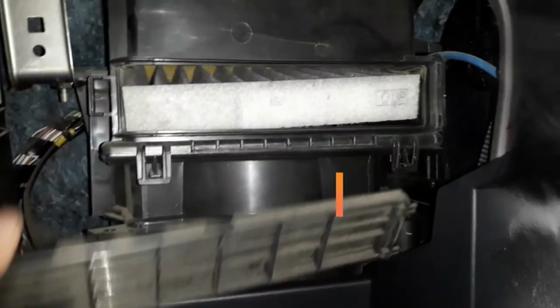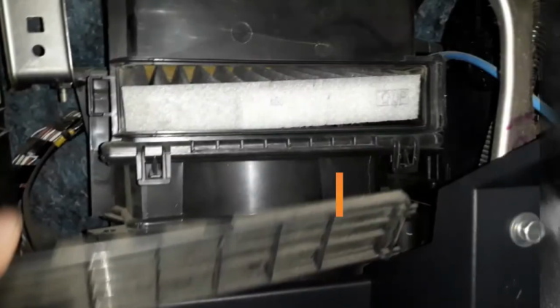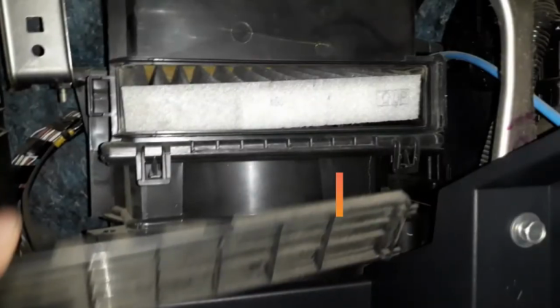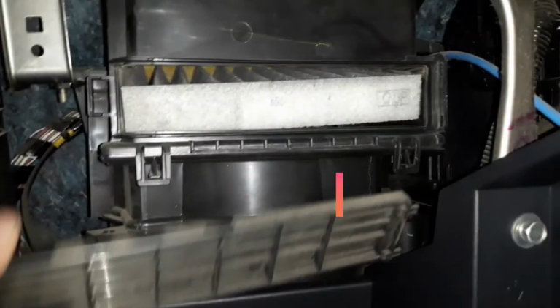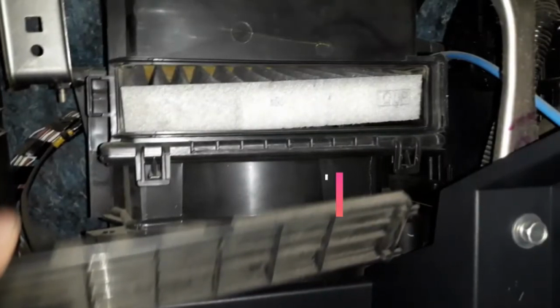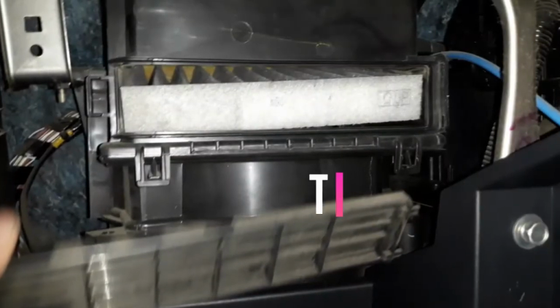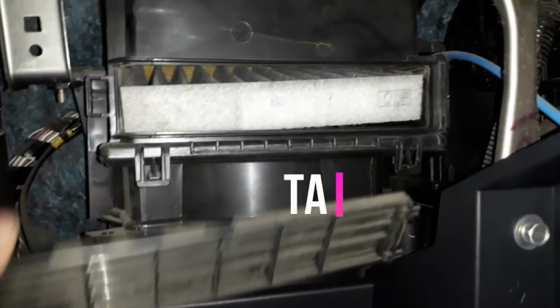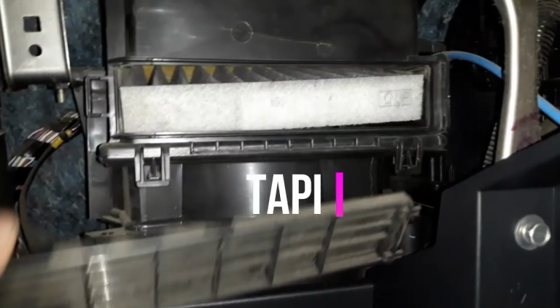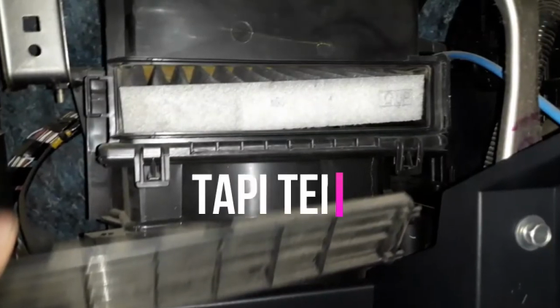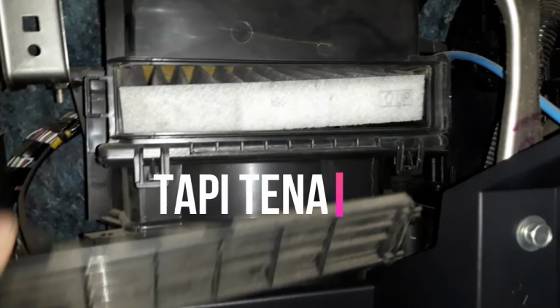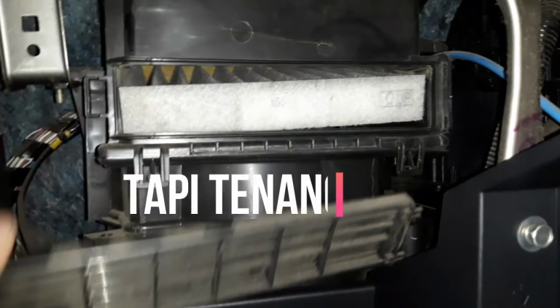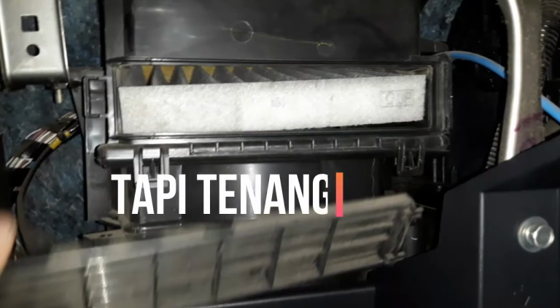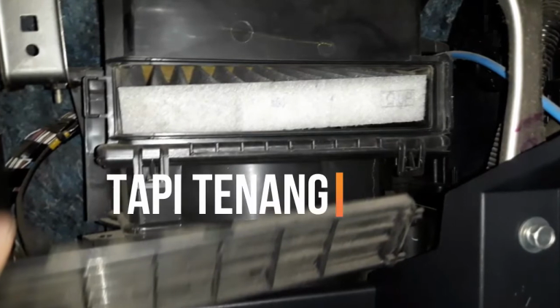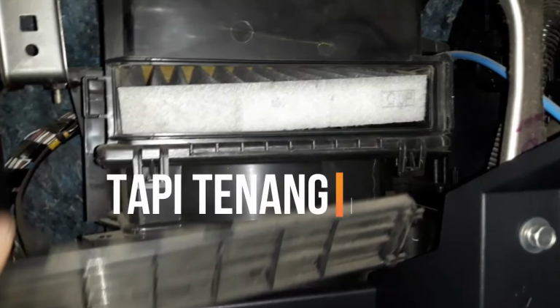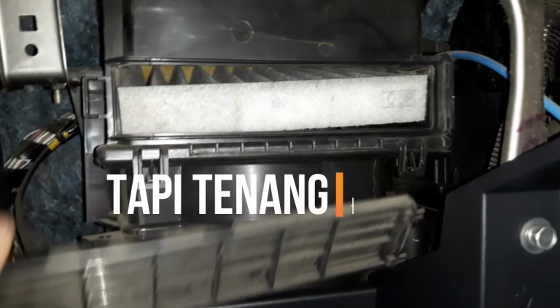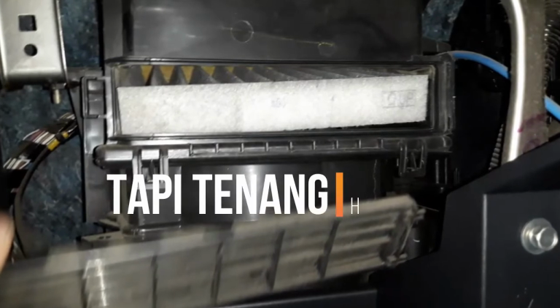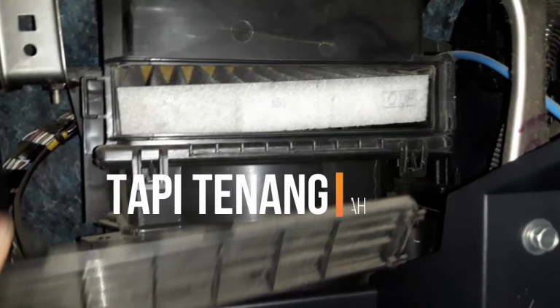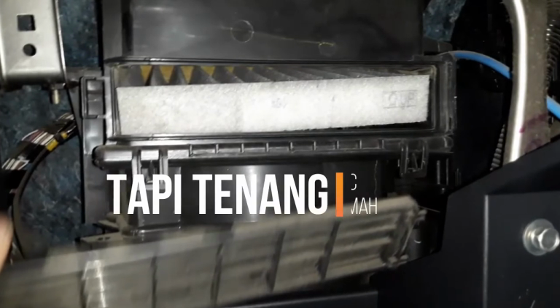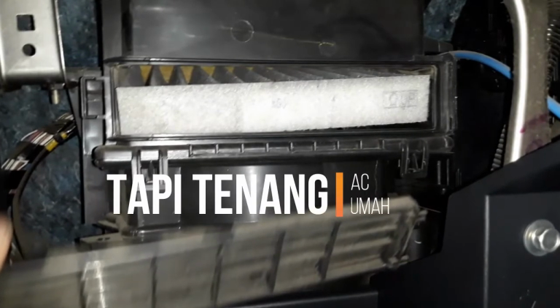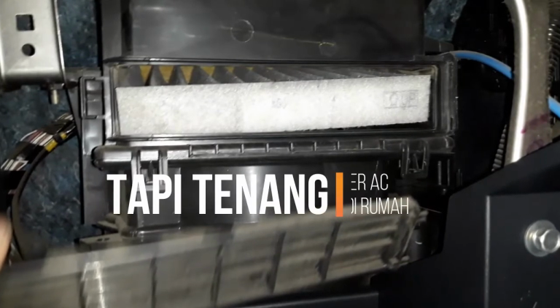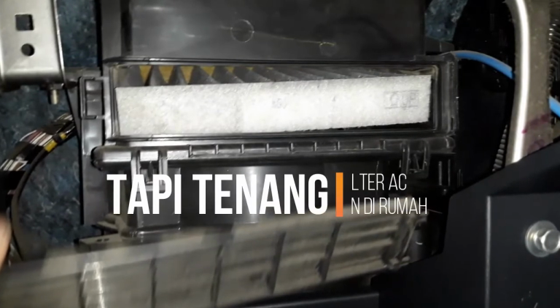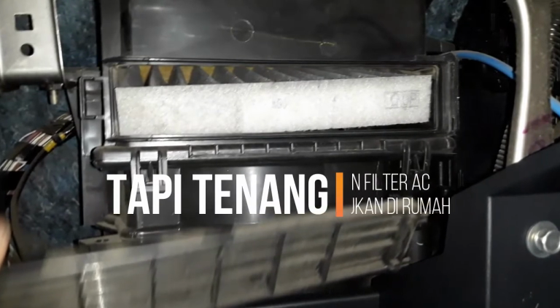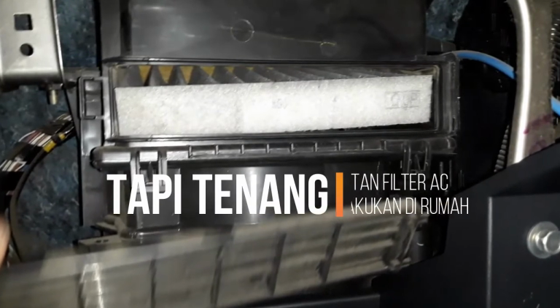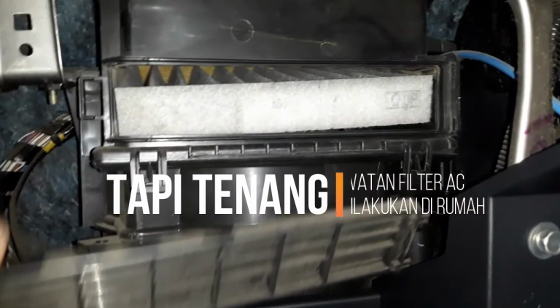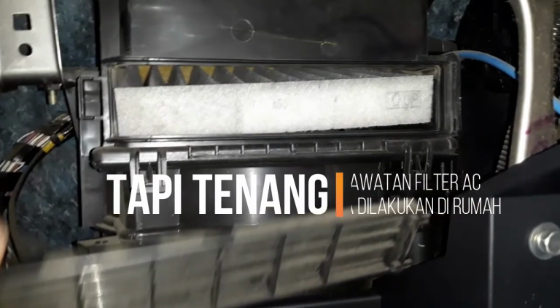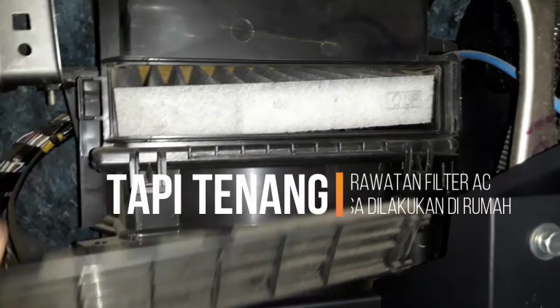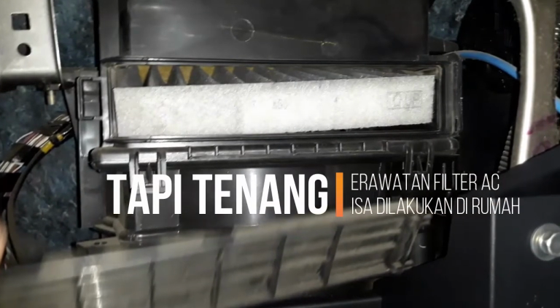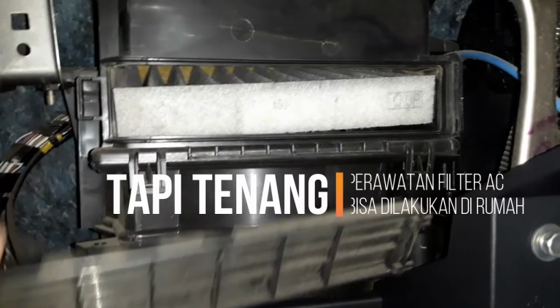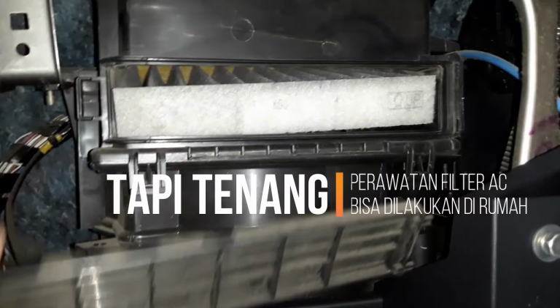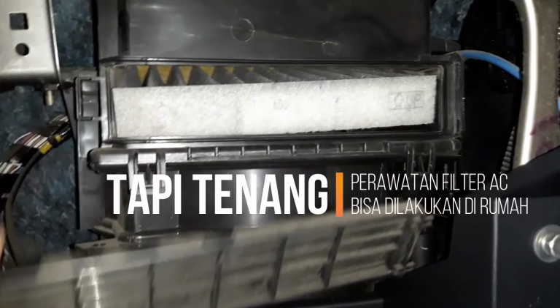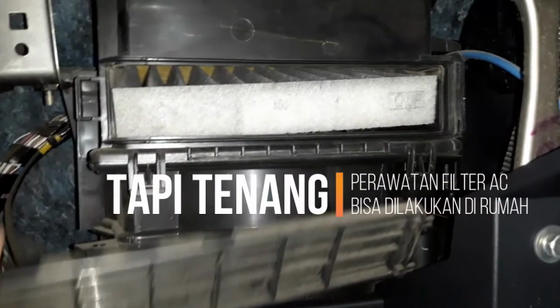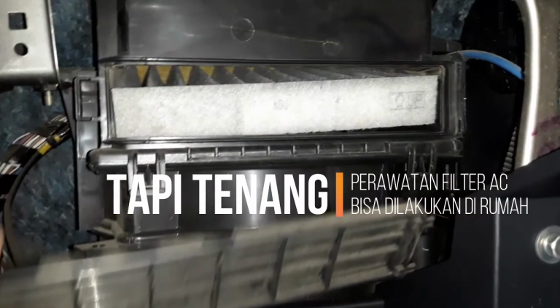Tapi tenang, perawatan filter AC tidaklah sulit dan bisa dilakukan sendiri di rumah.